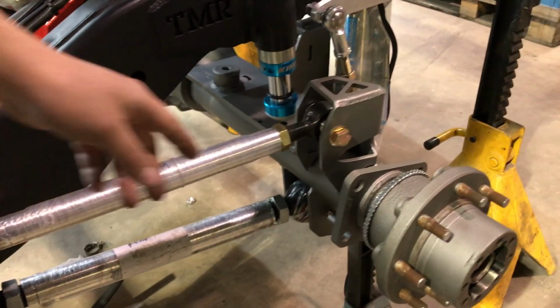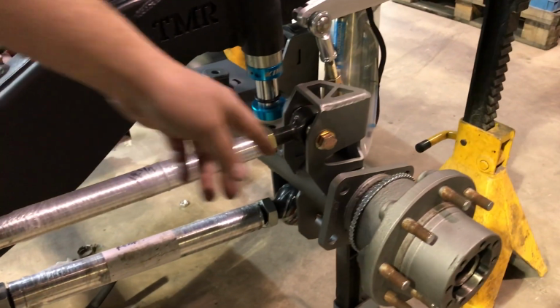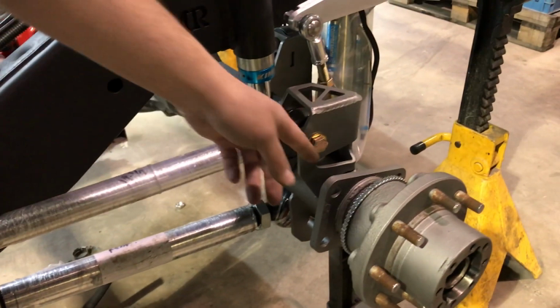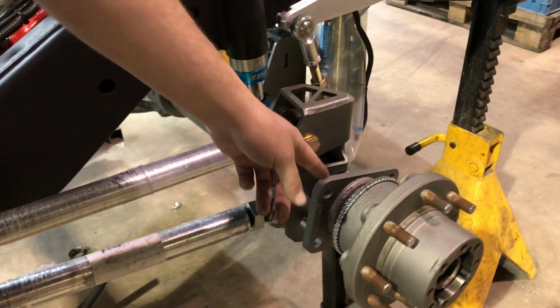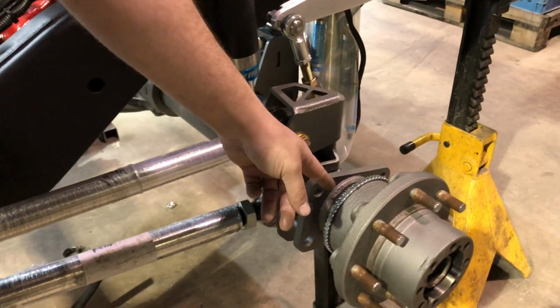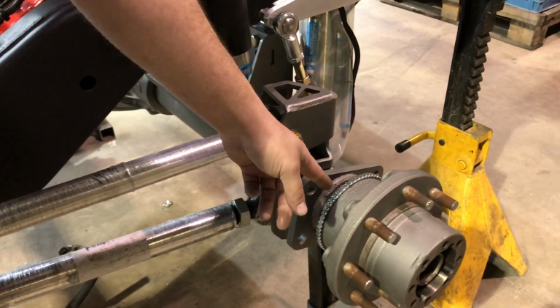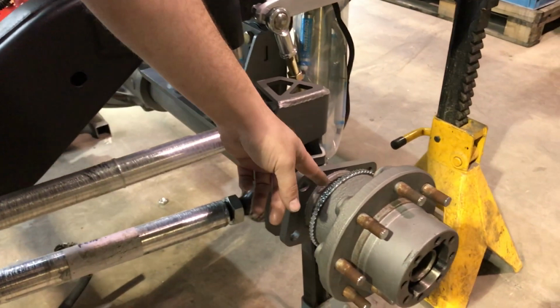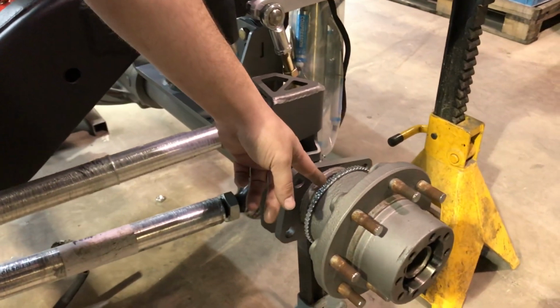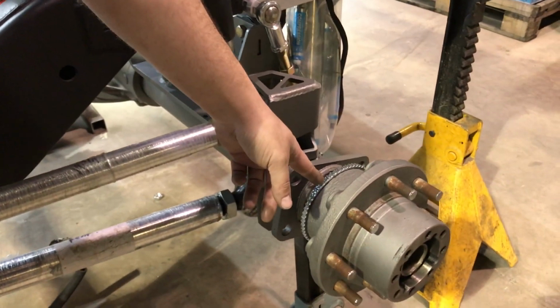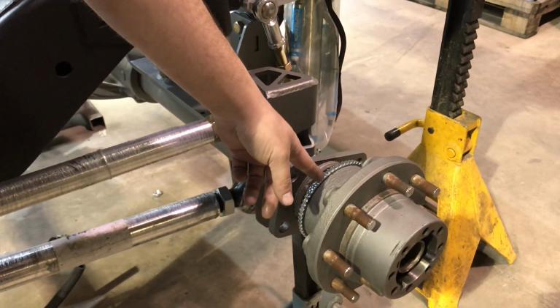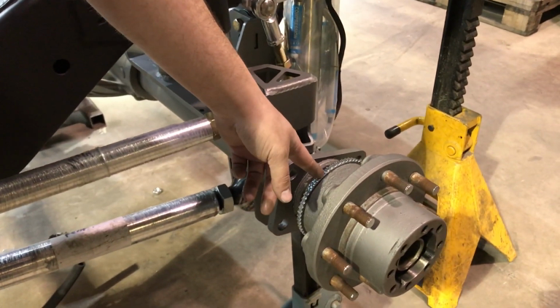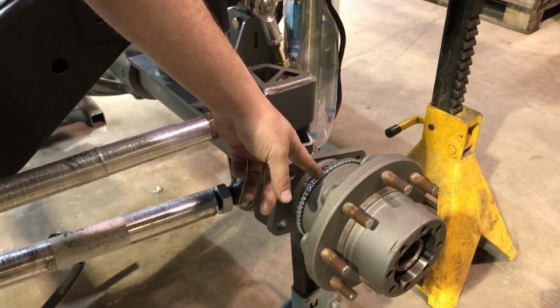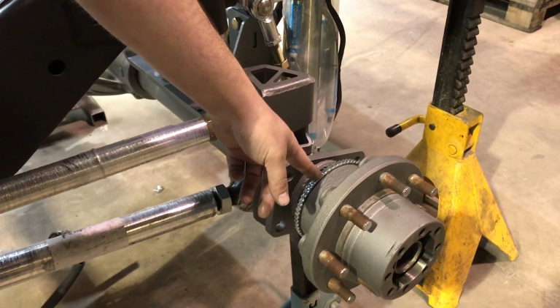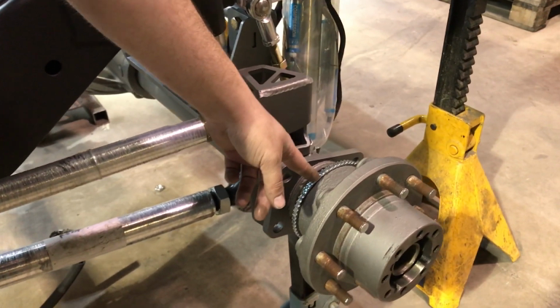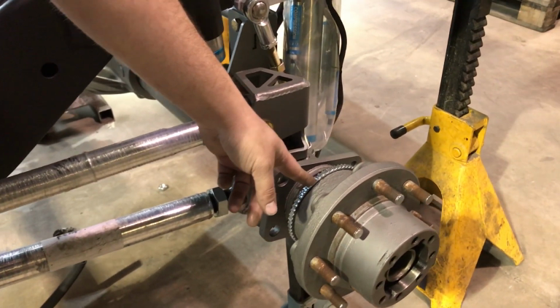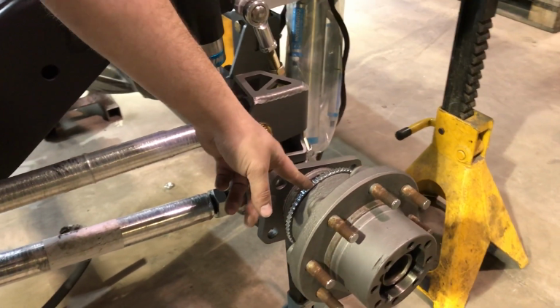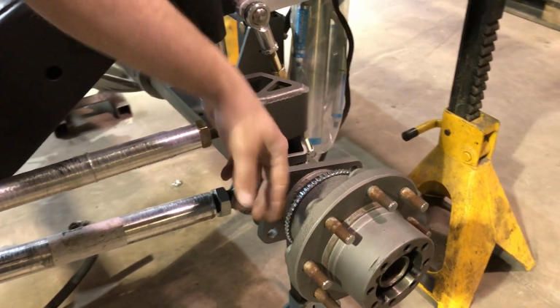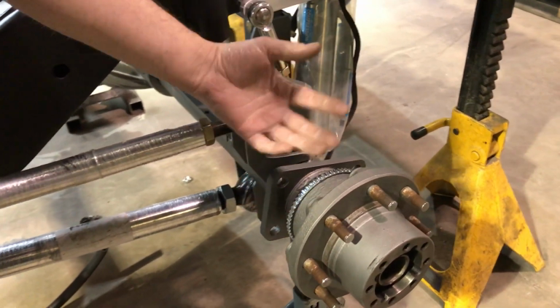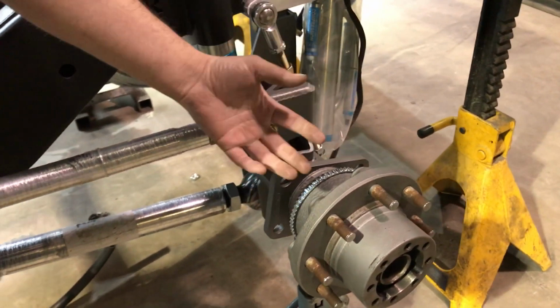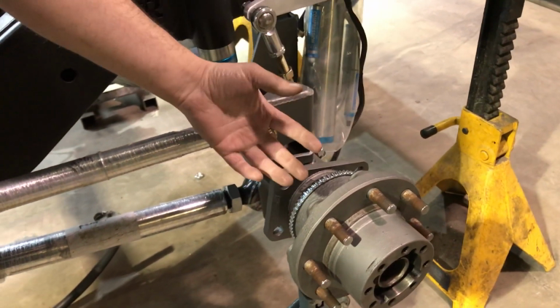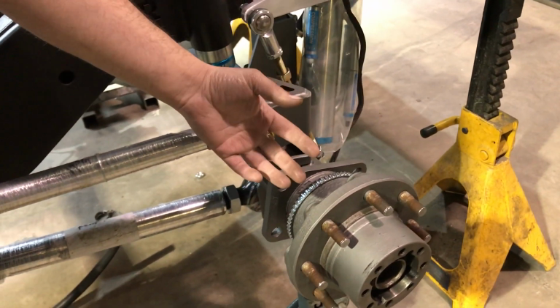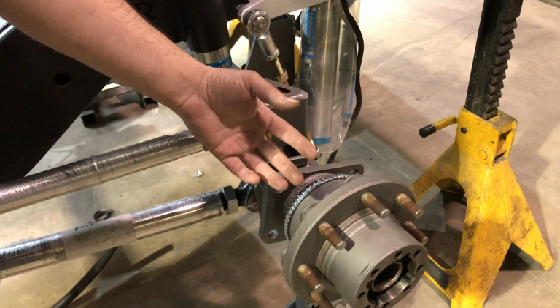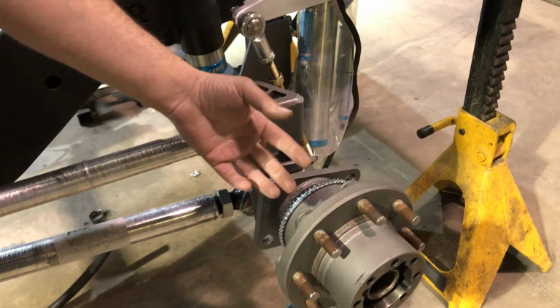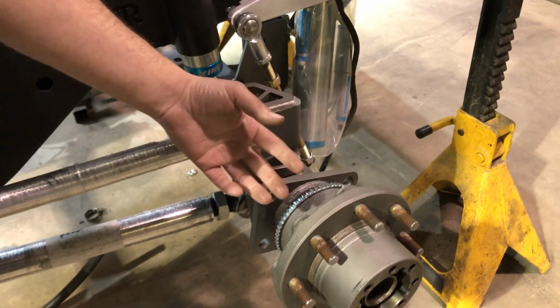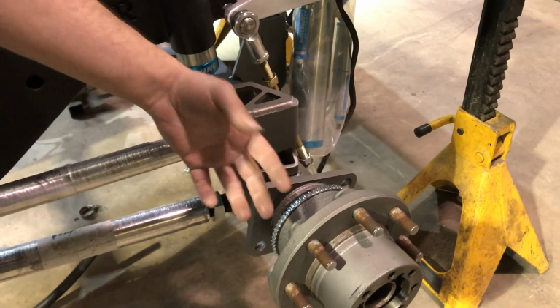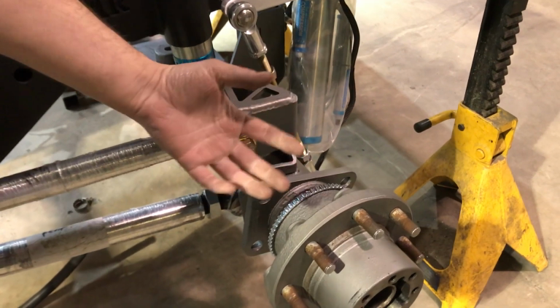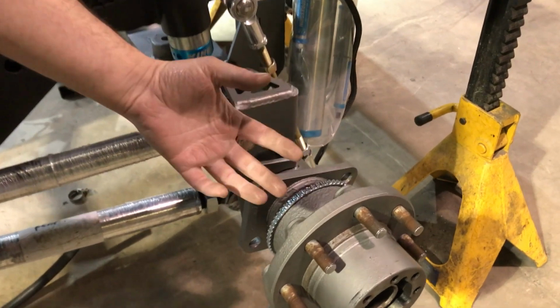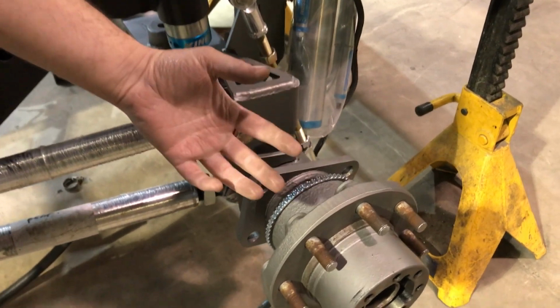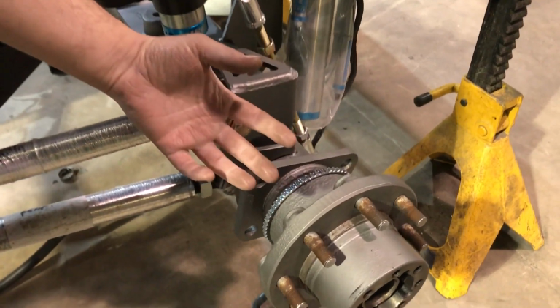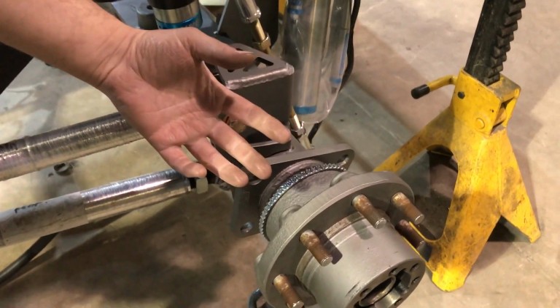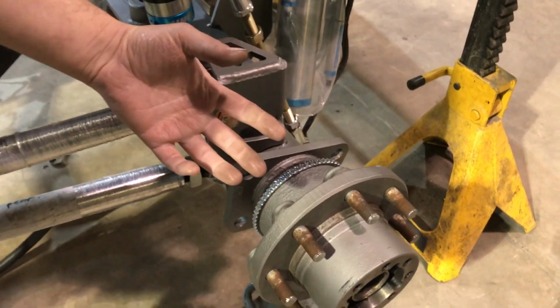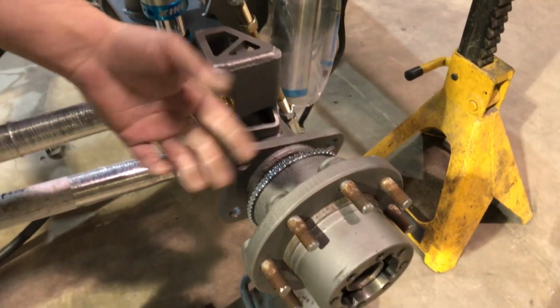You can see this wheel speed sensor over here on the 14 bolt. That's going to ensure everything works properly with the factory computer.